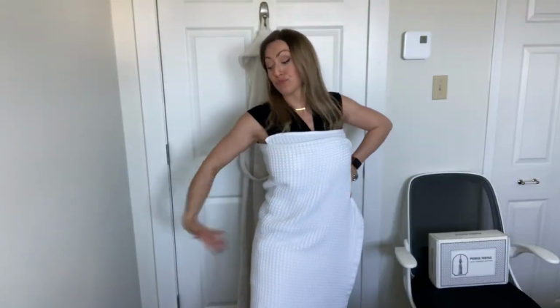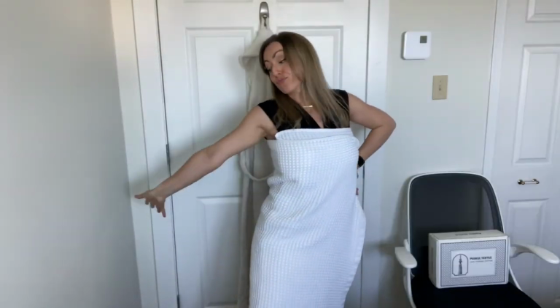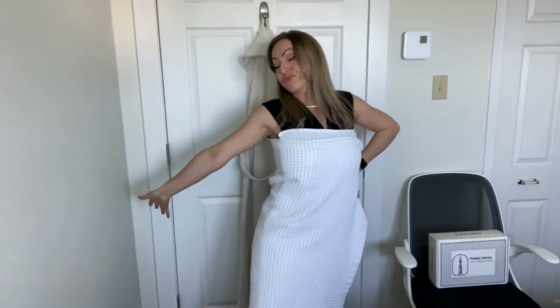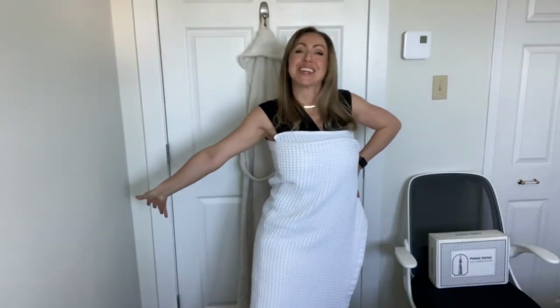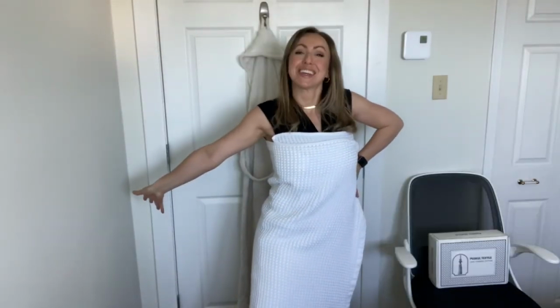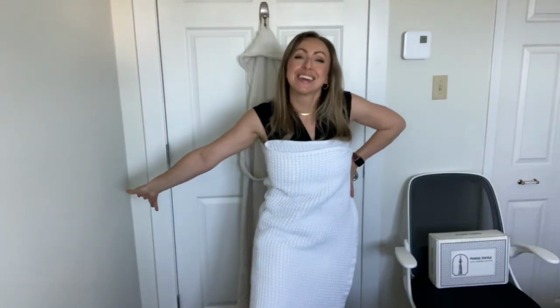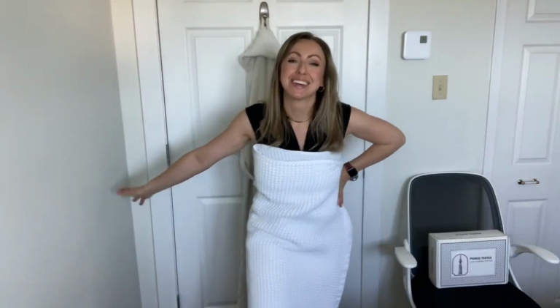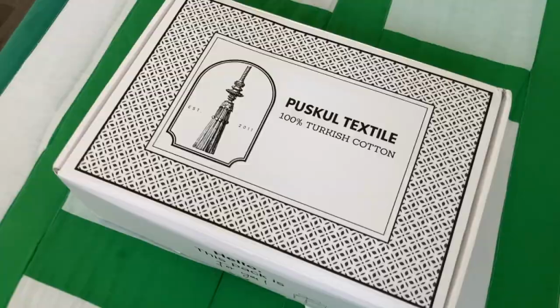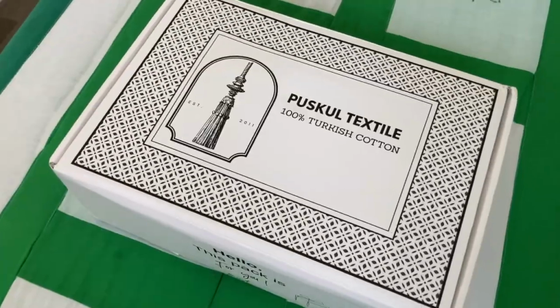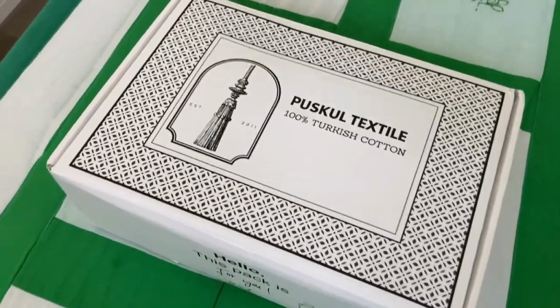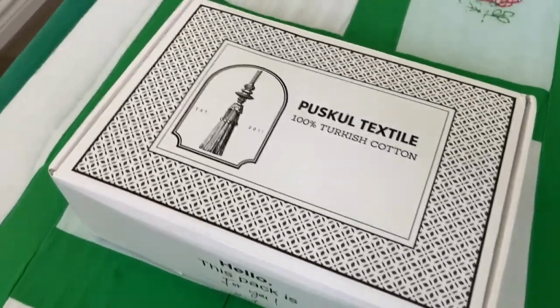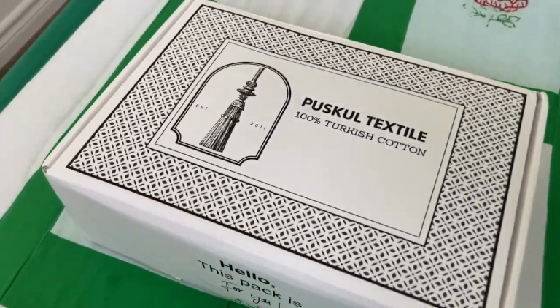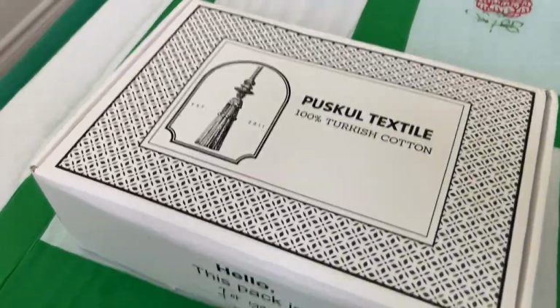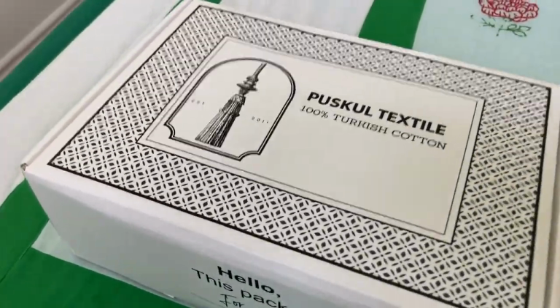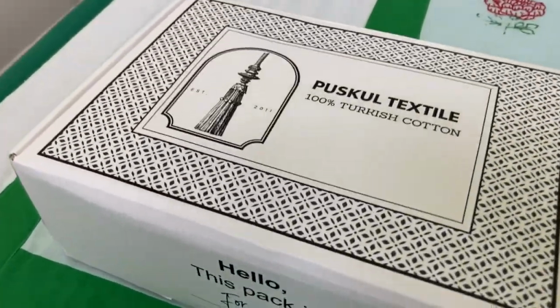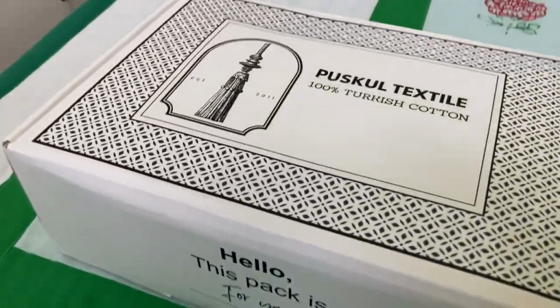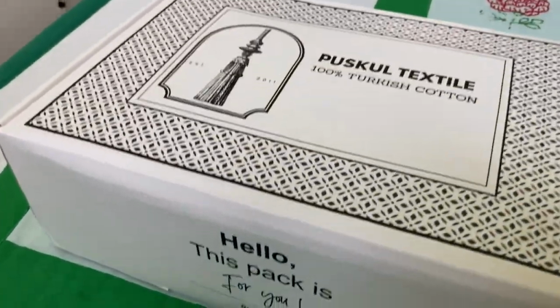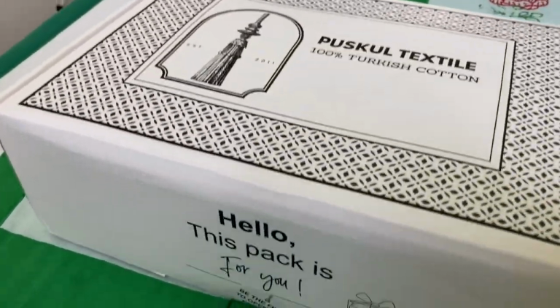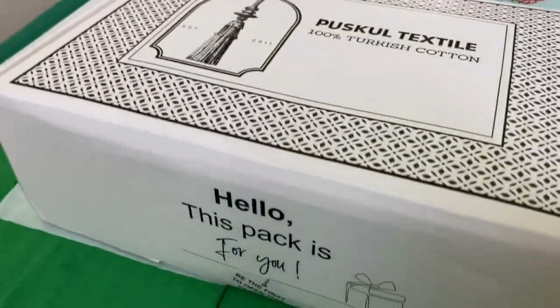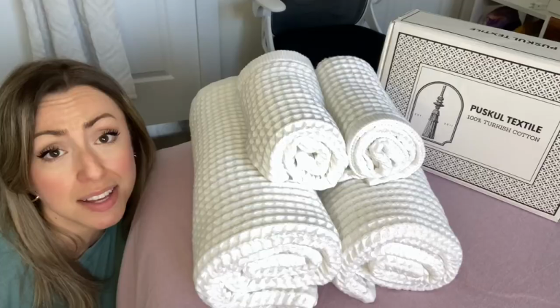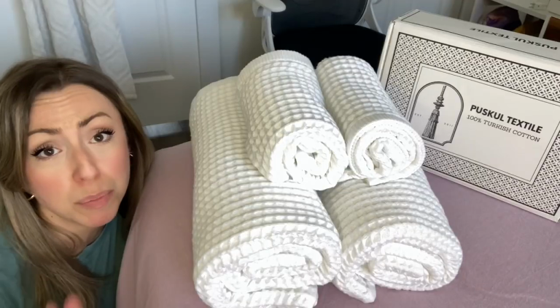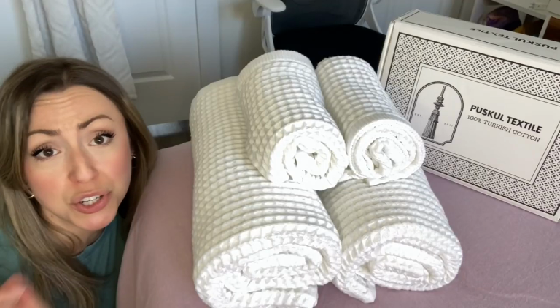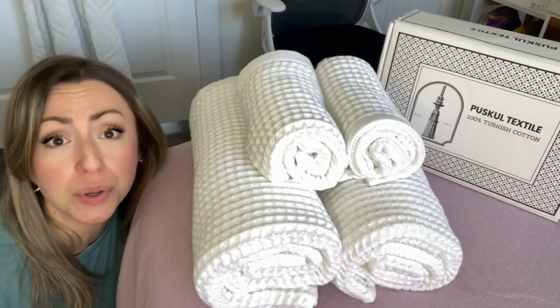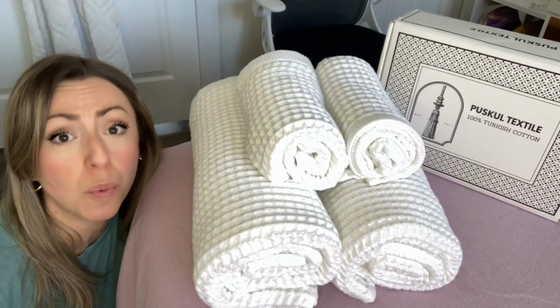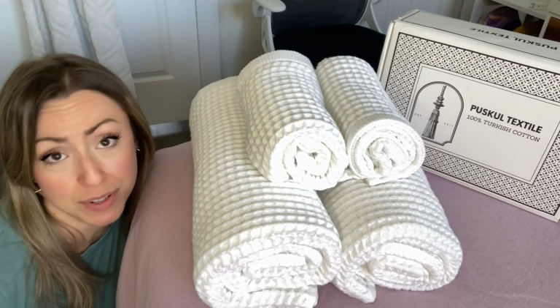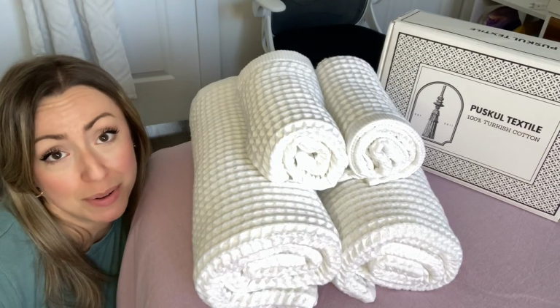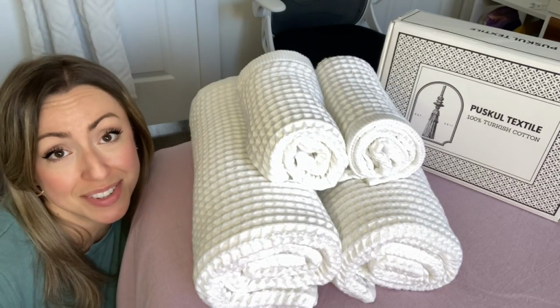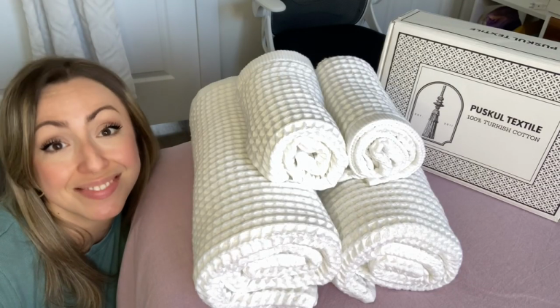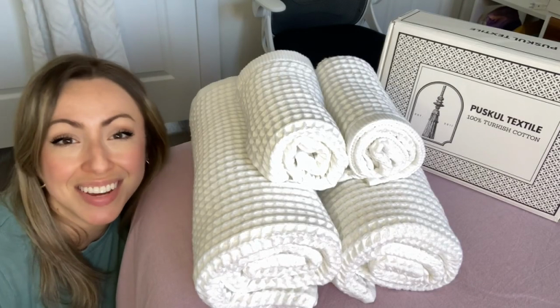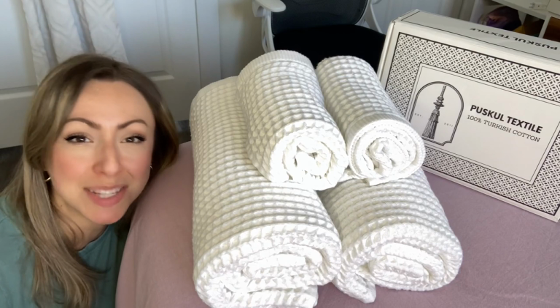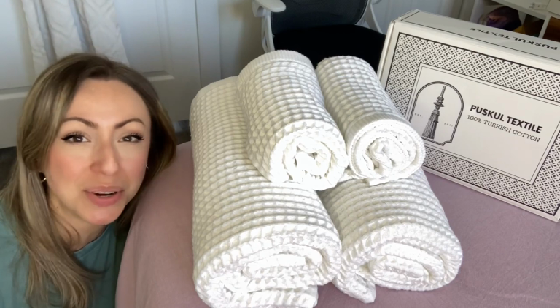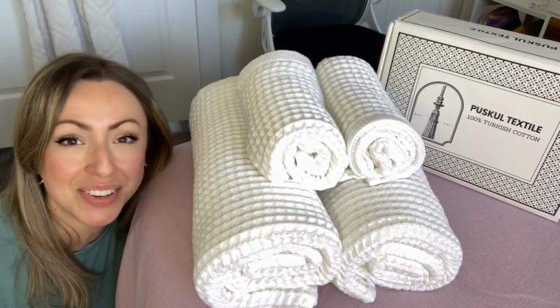My entire cleansing routine has become so much more pleasant since I got these Pushkul waffle towels, and that's my point of view.